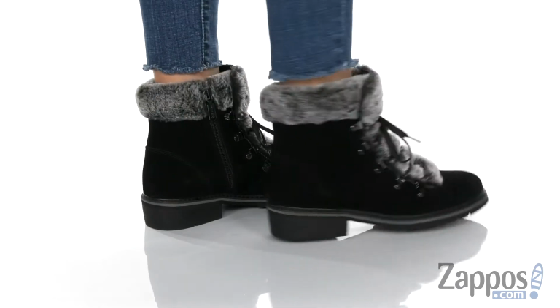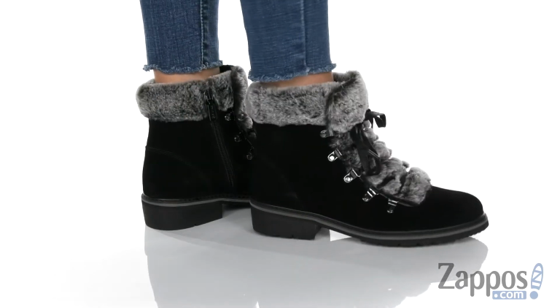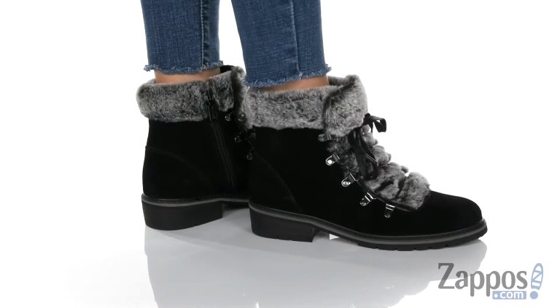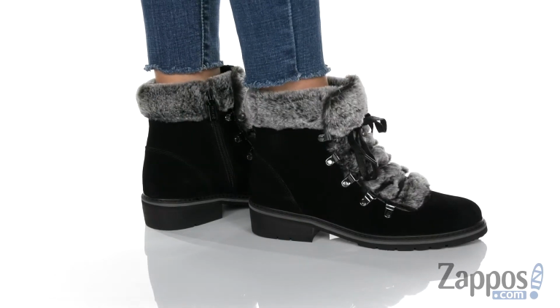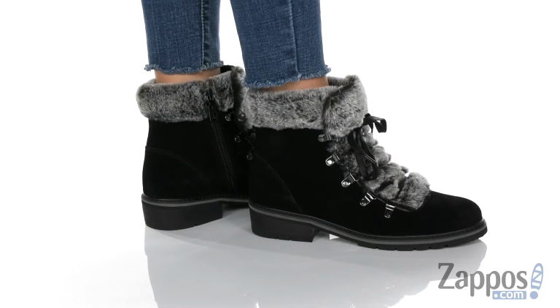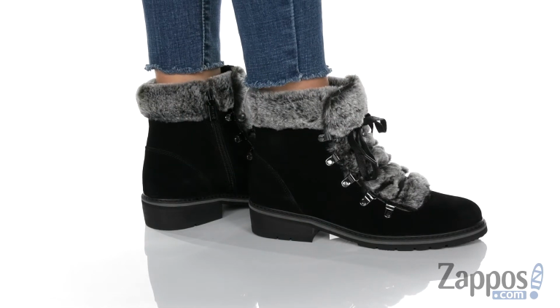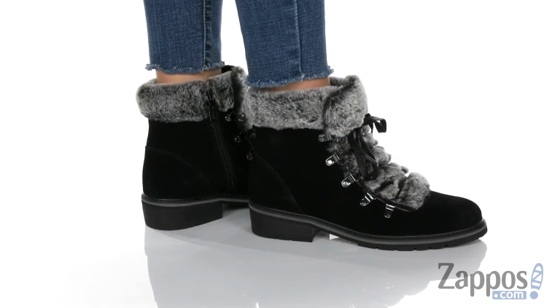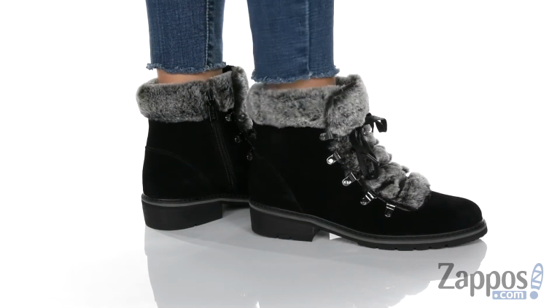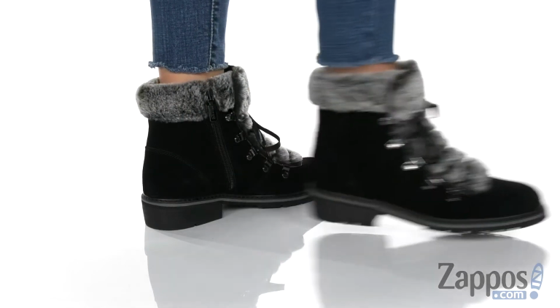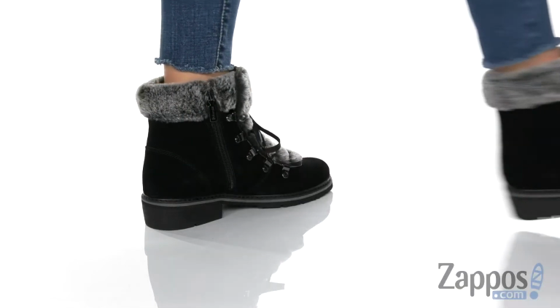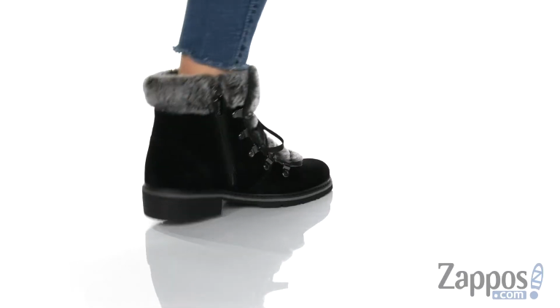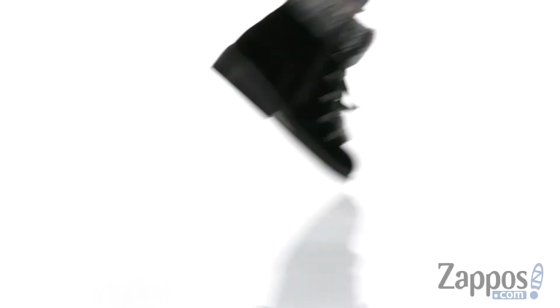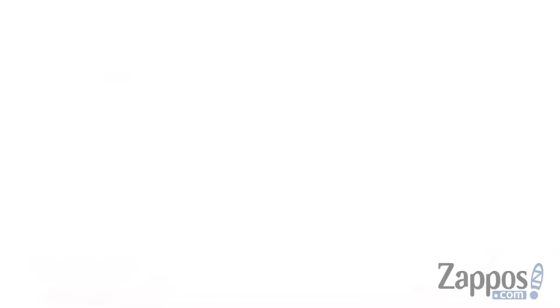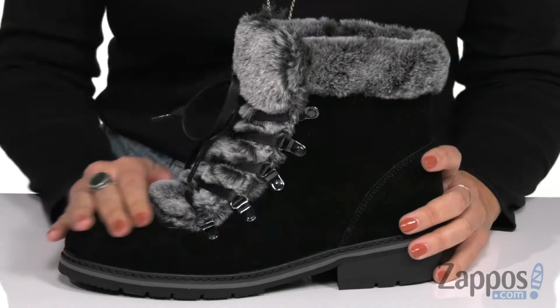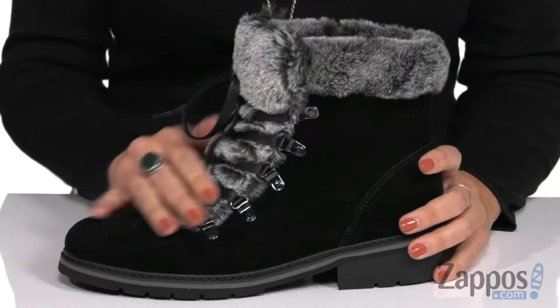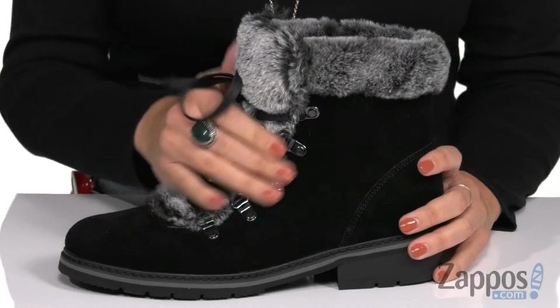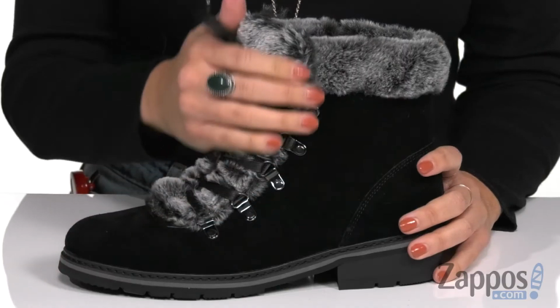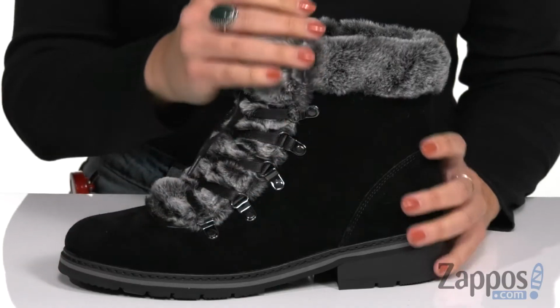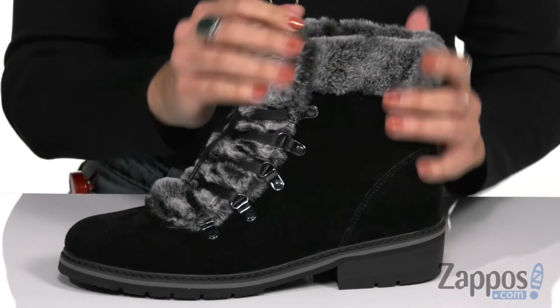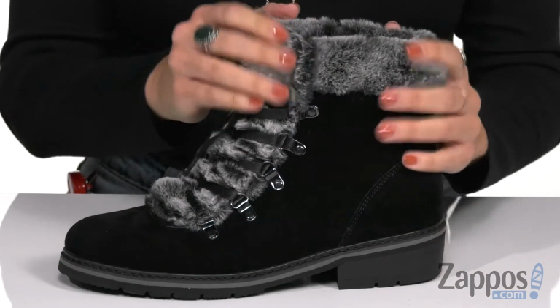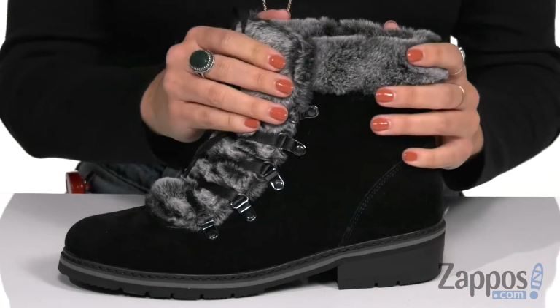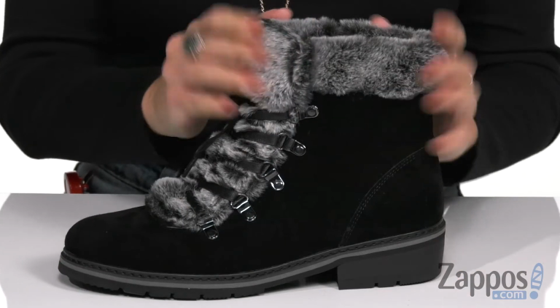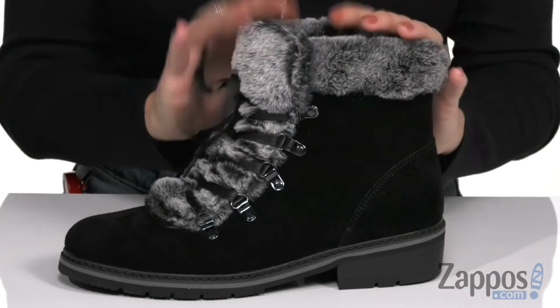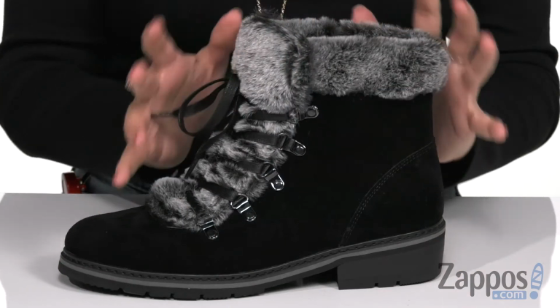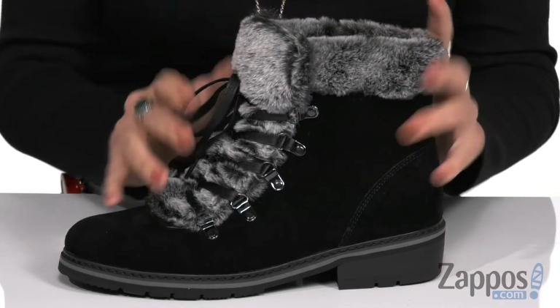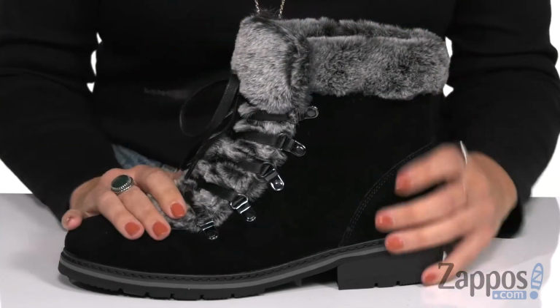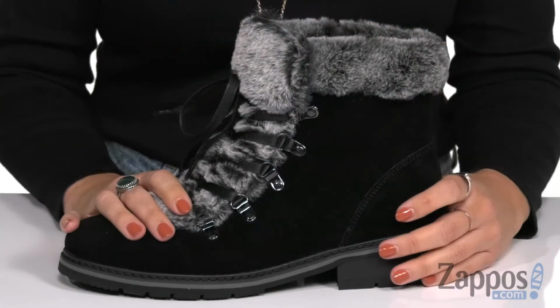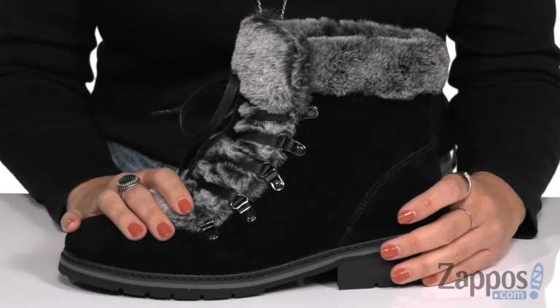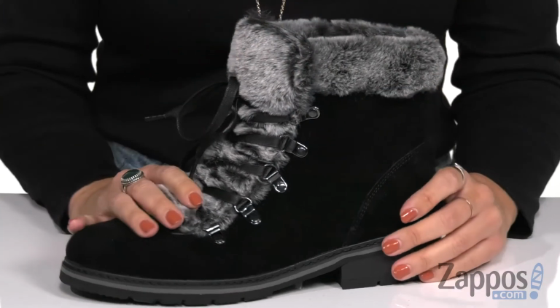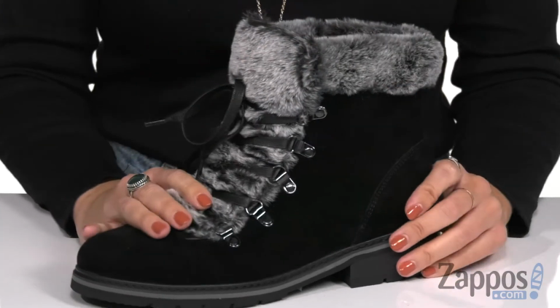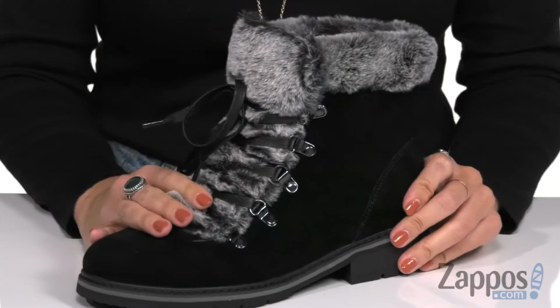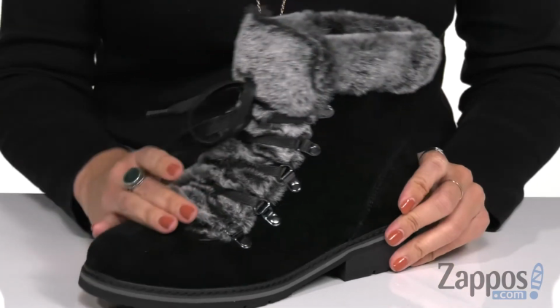These fun boots are made of a suede upper that's soft to the touch, and I love the faux fur — it just gives it that cozy winter look.